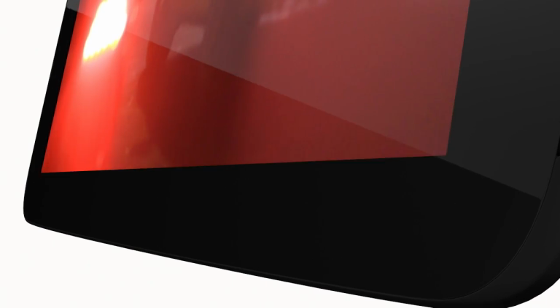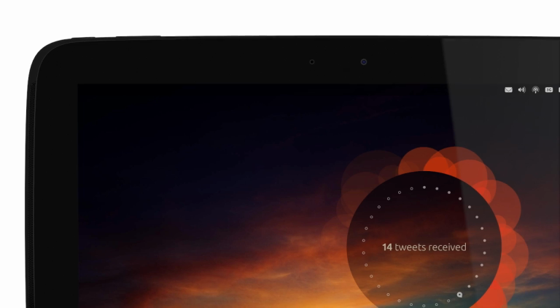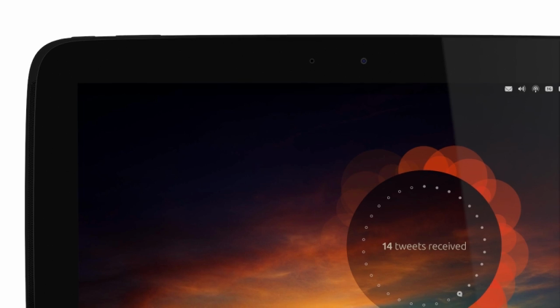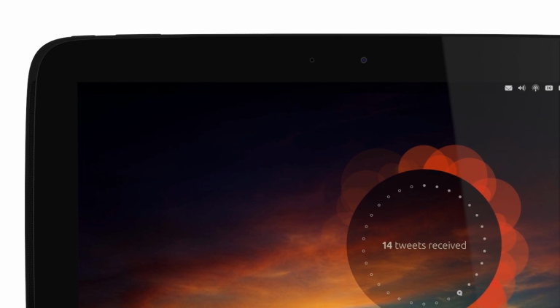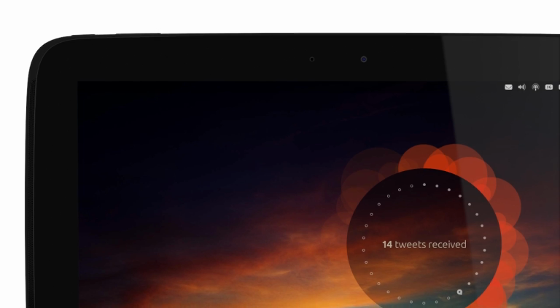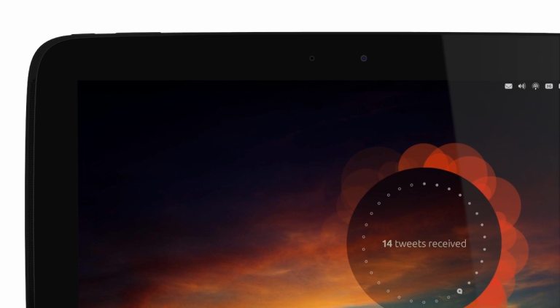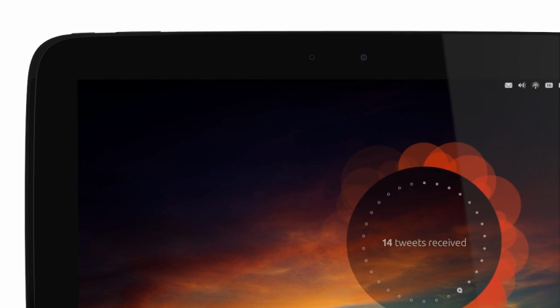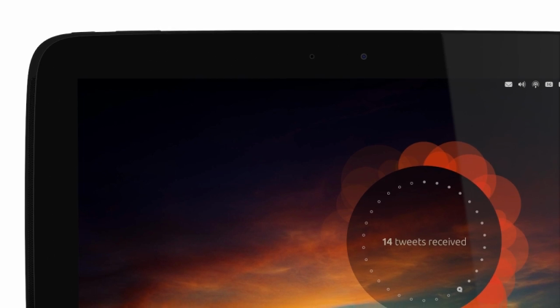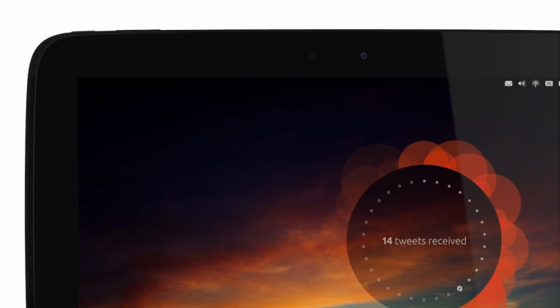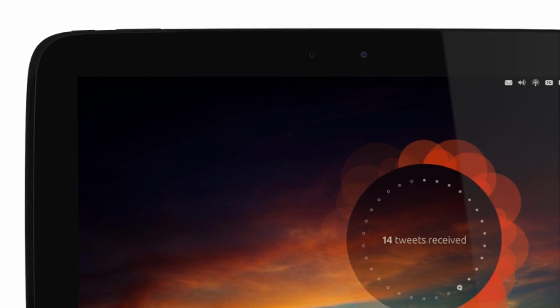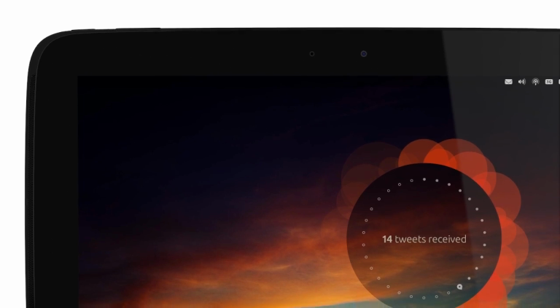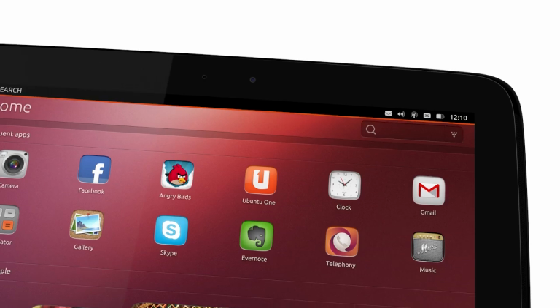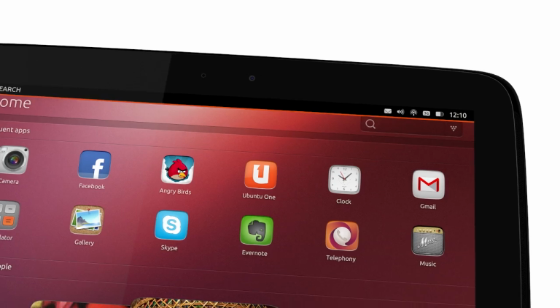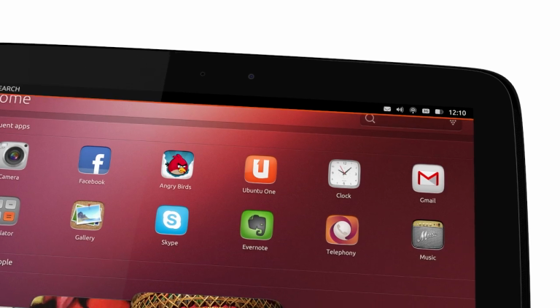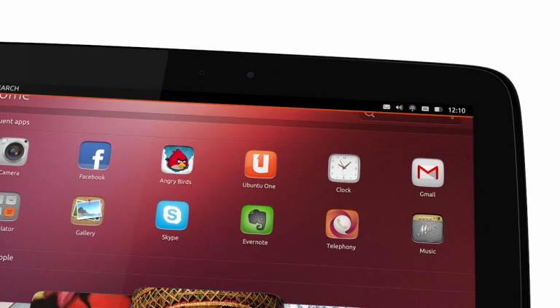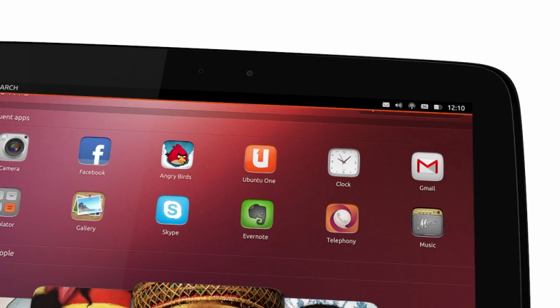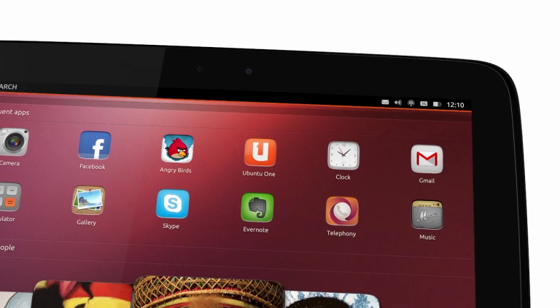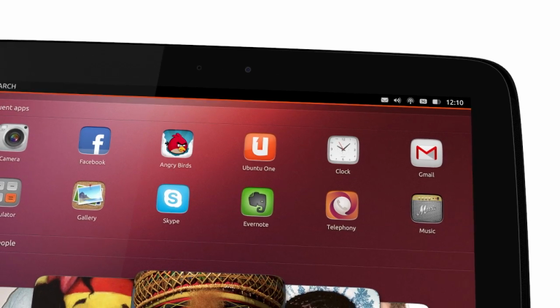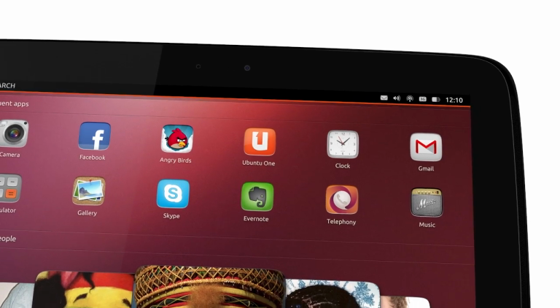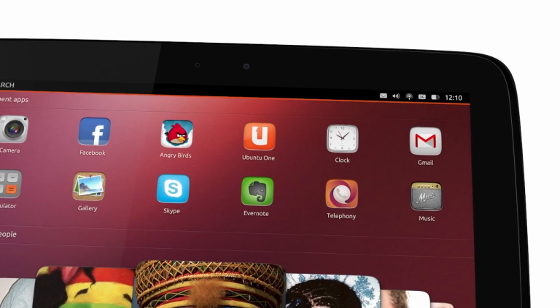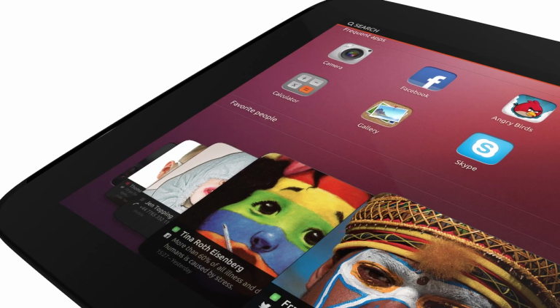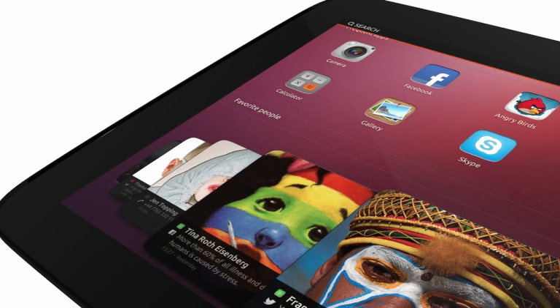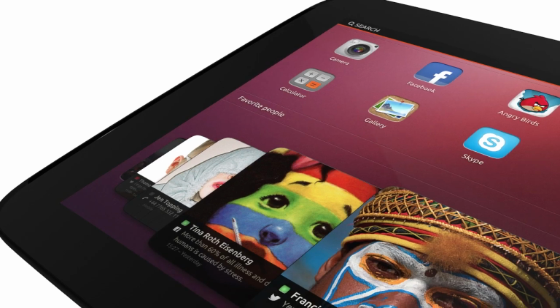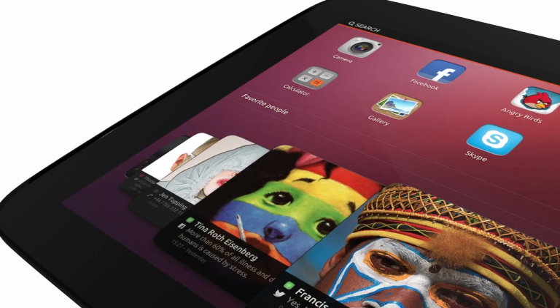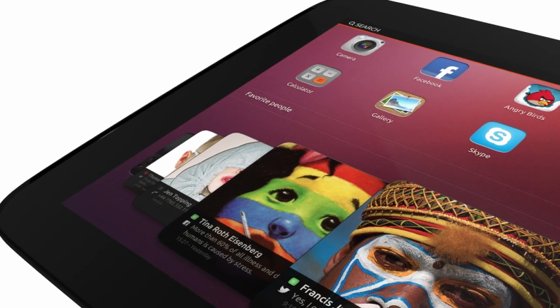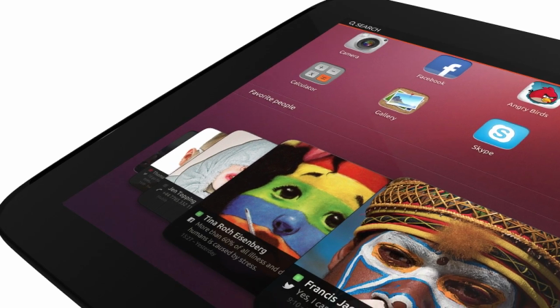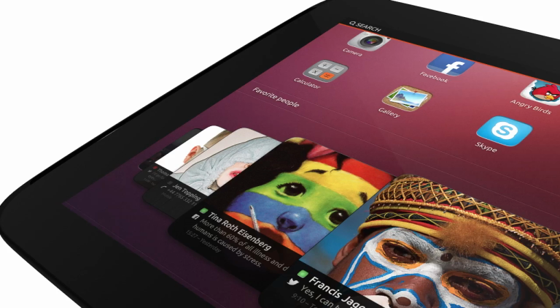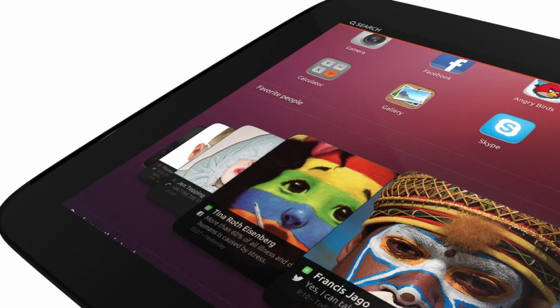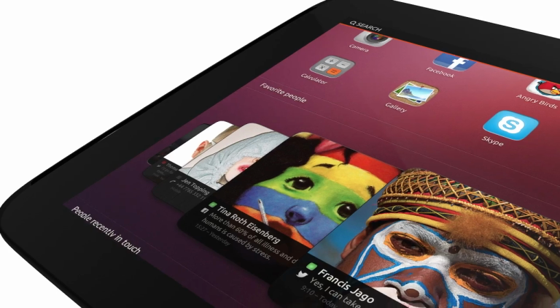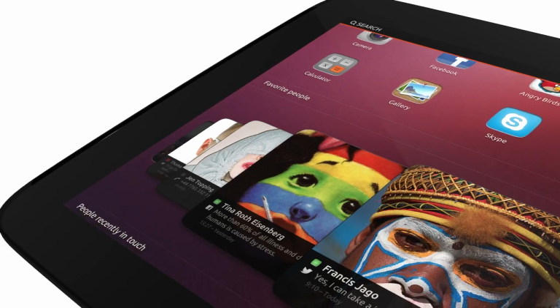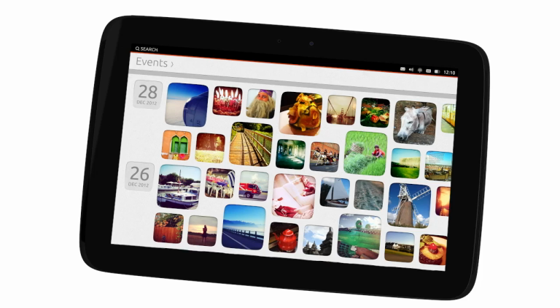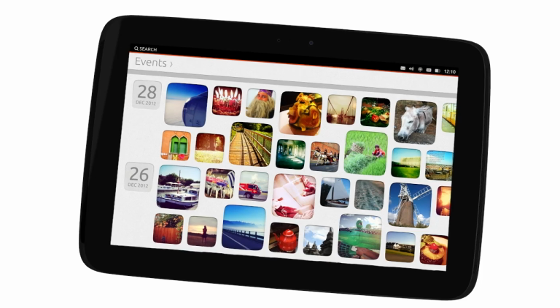It's the cleanest, freshest, most beautiful tablet experience around.